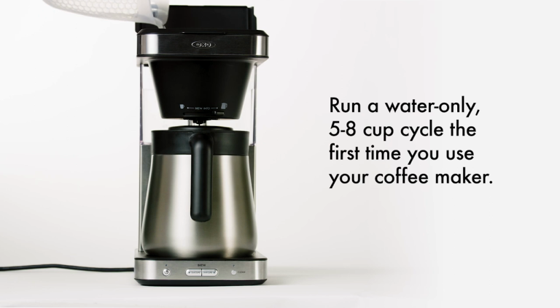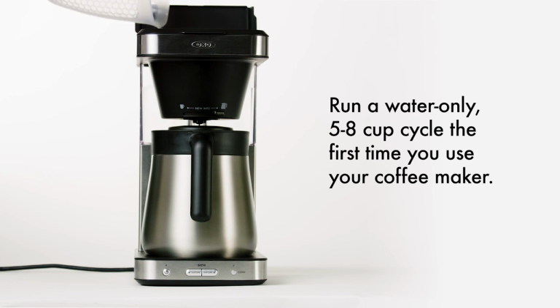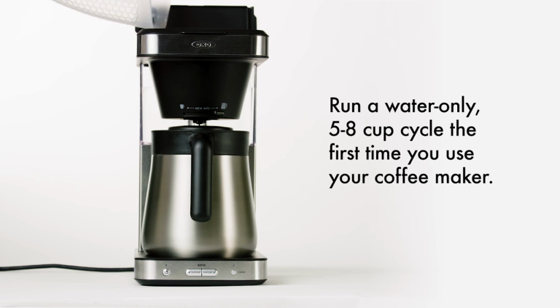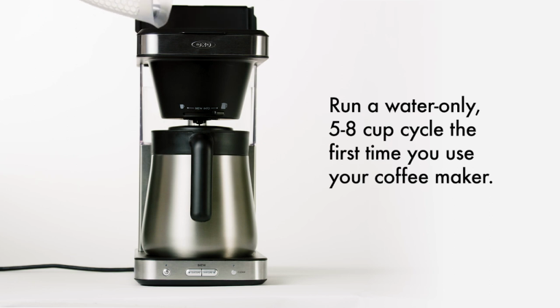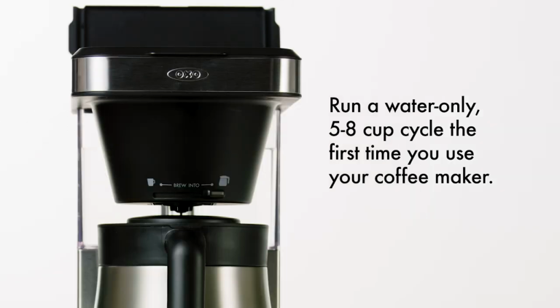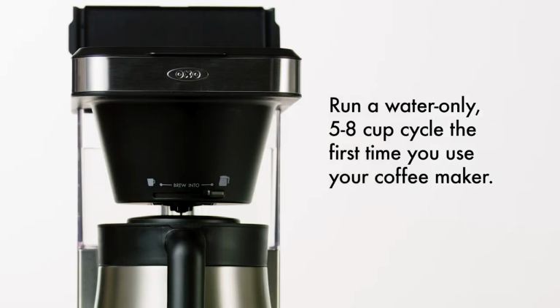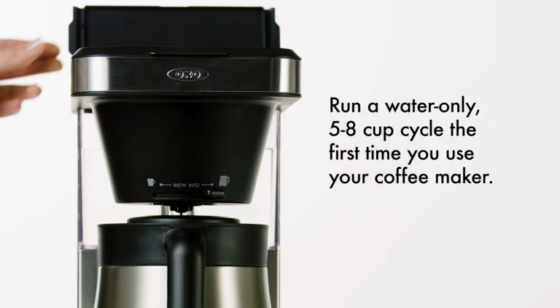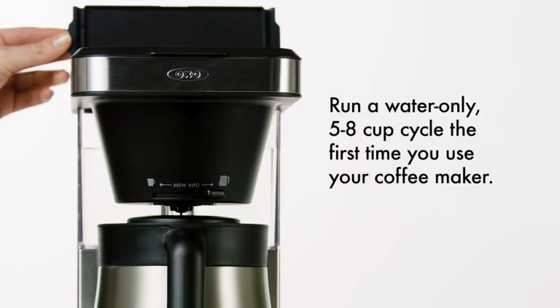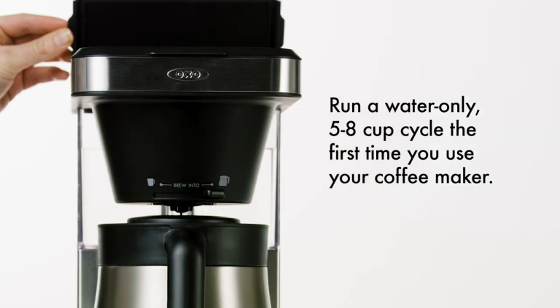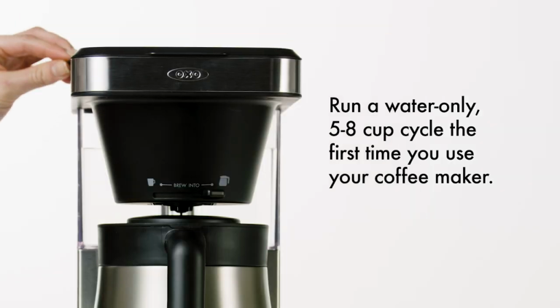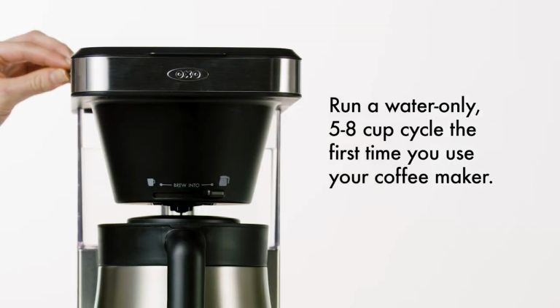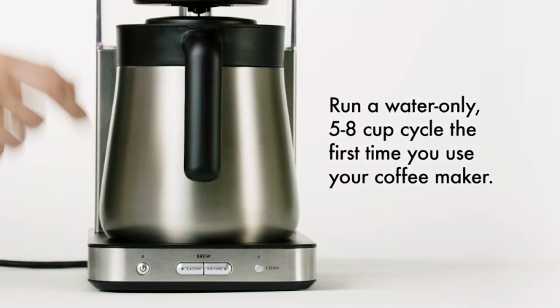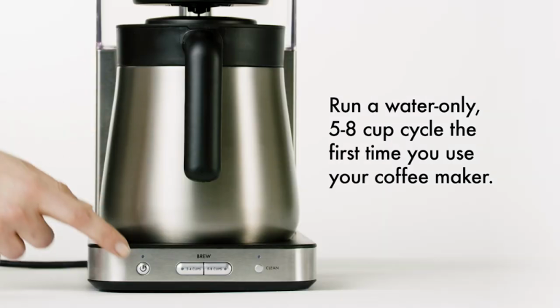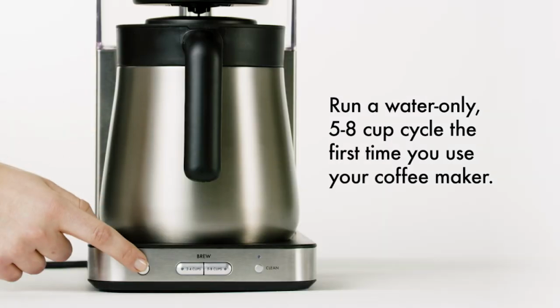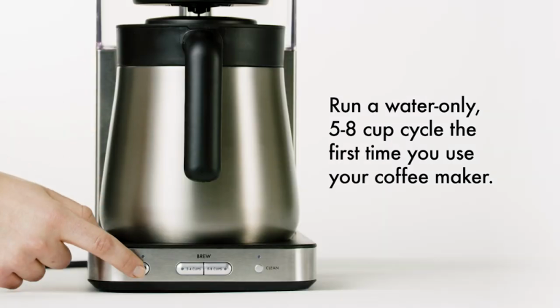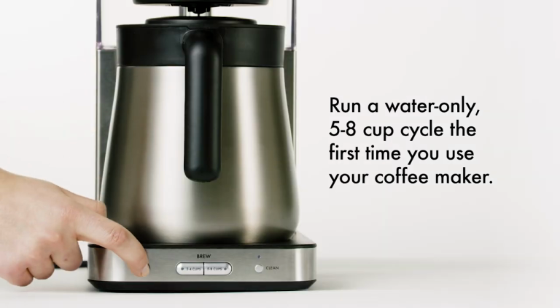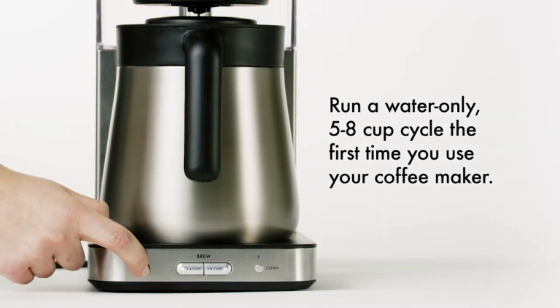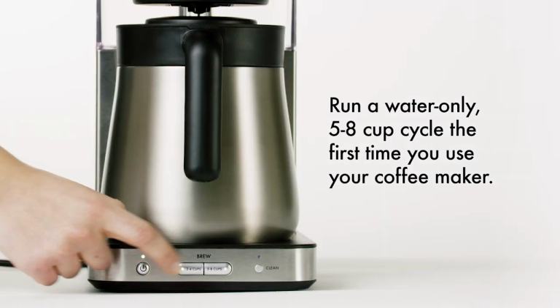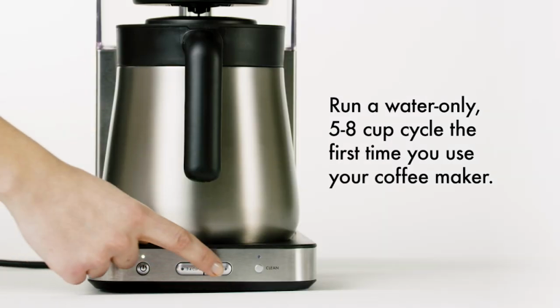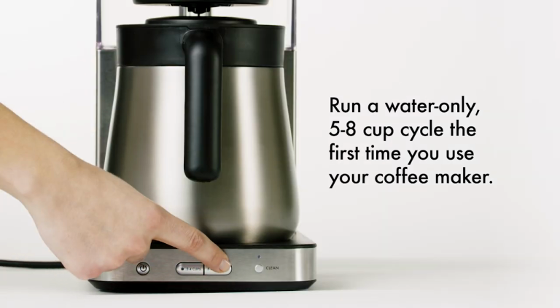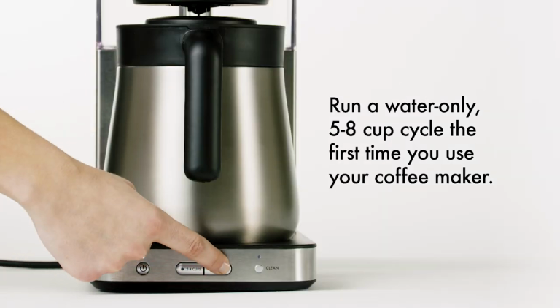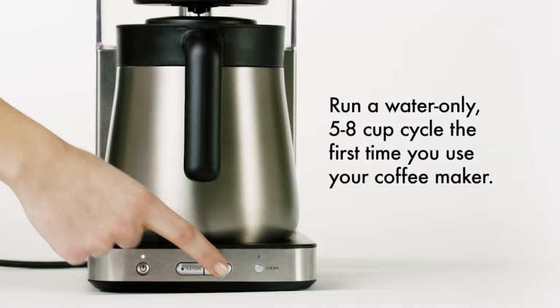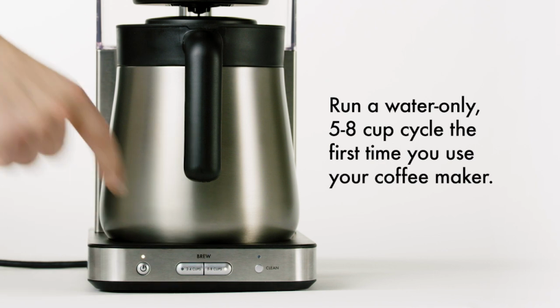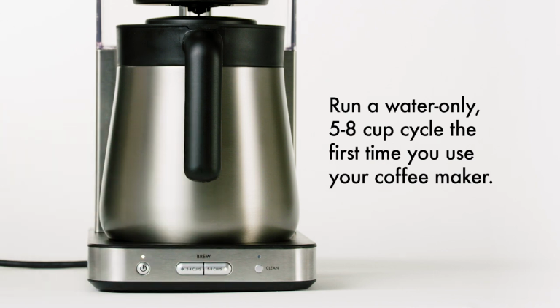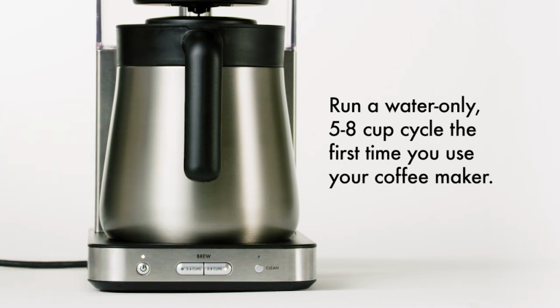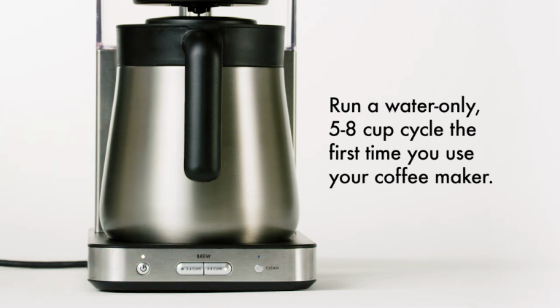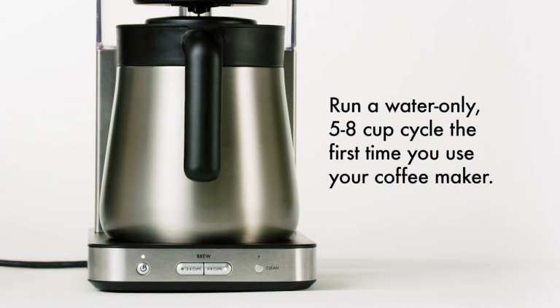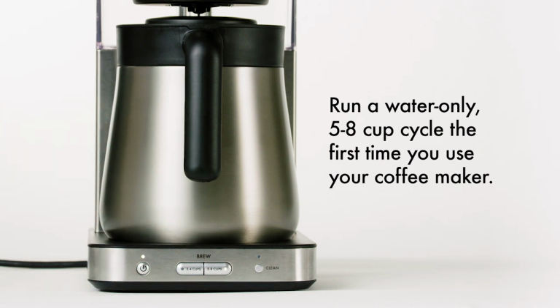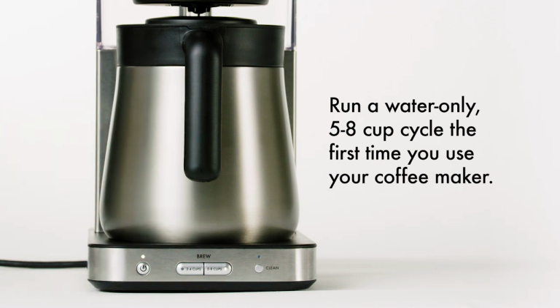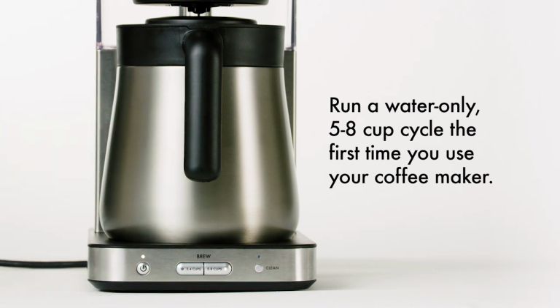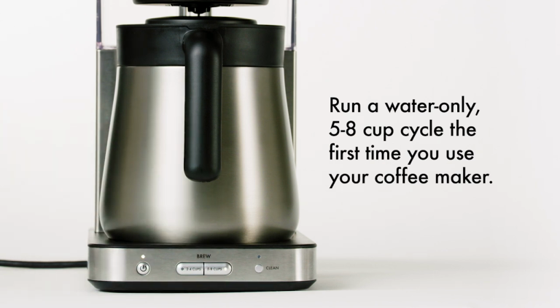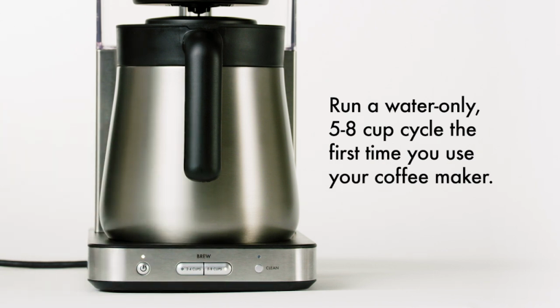Fill the water tank to the max fill line. Push the power button, then push the 5-8 cups brew button to start.